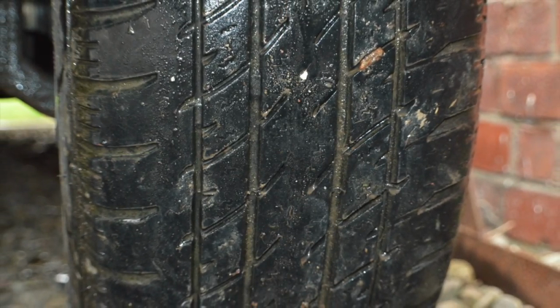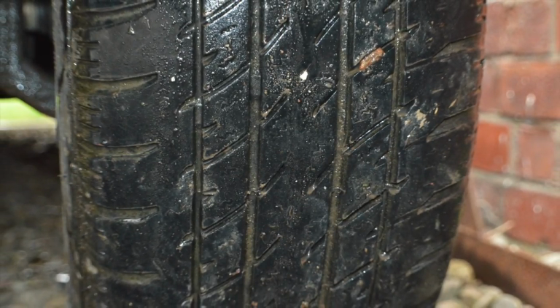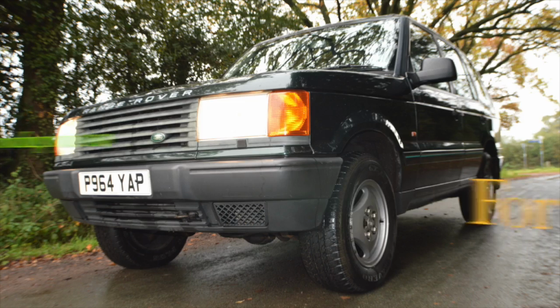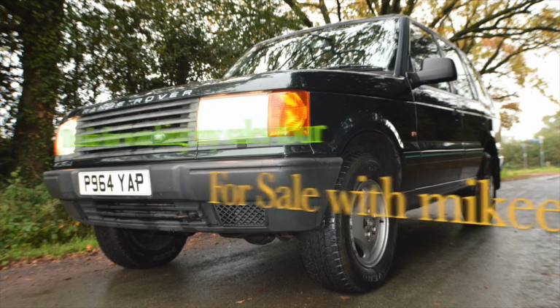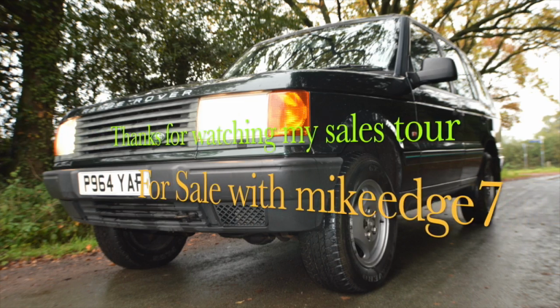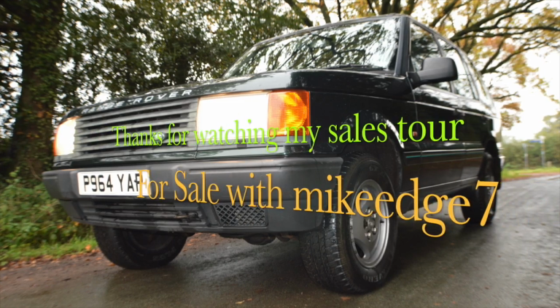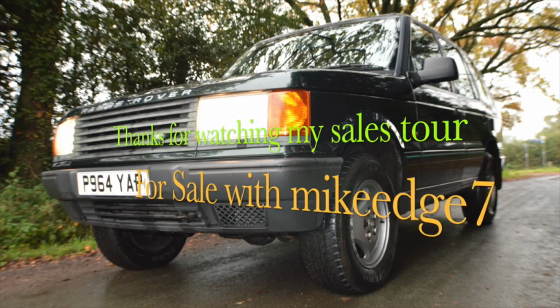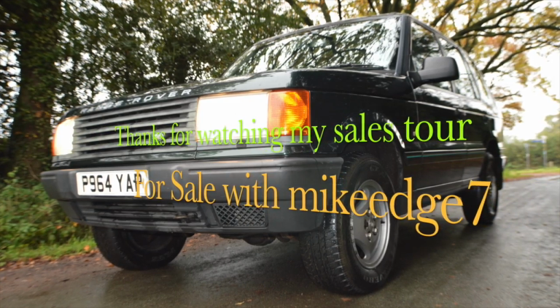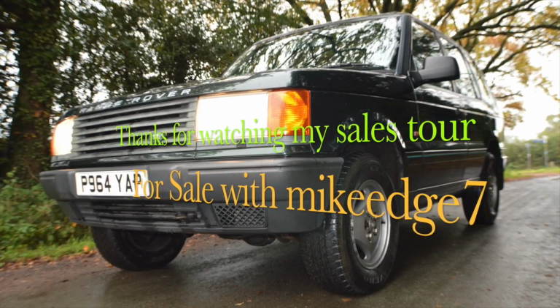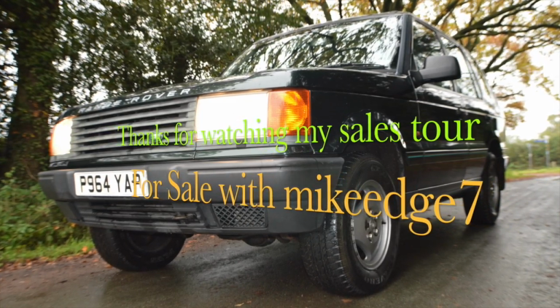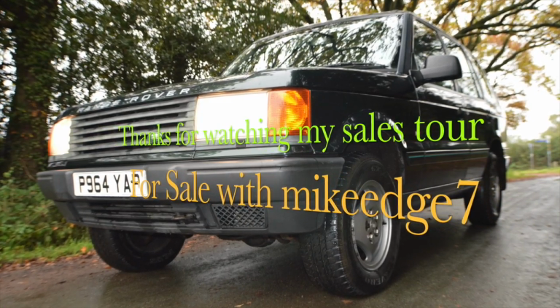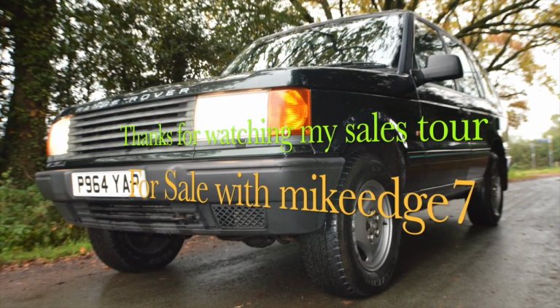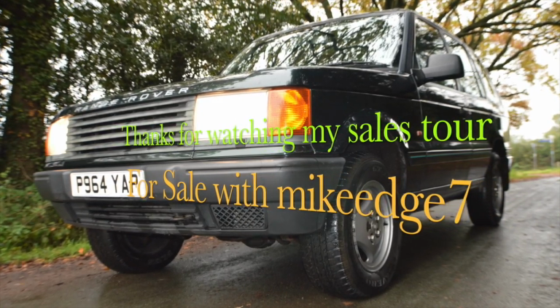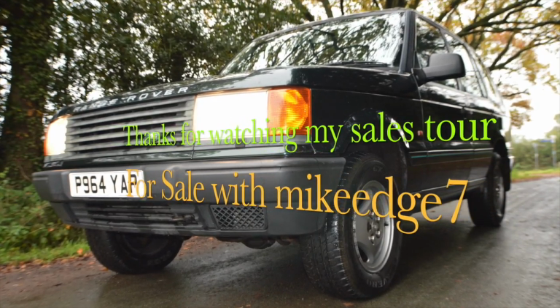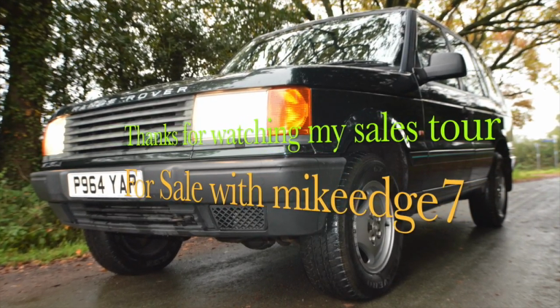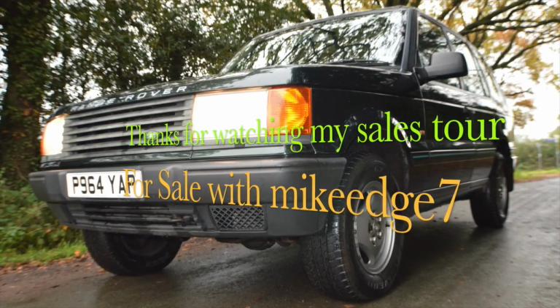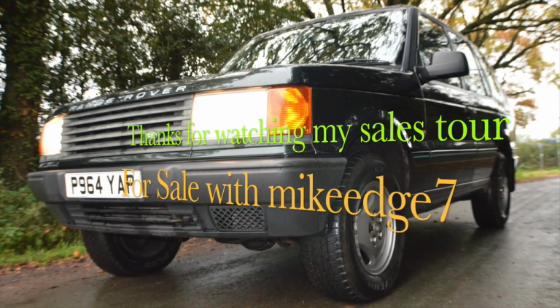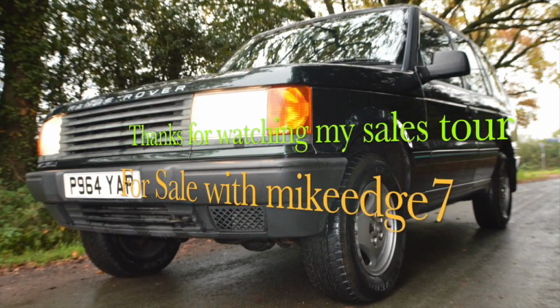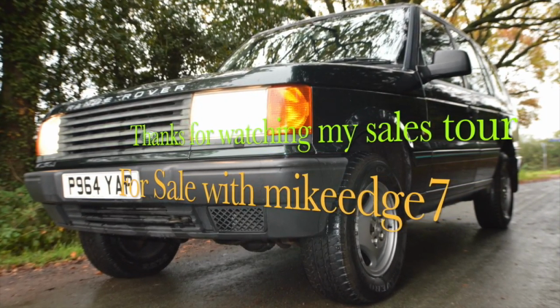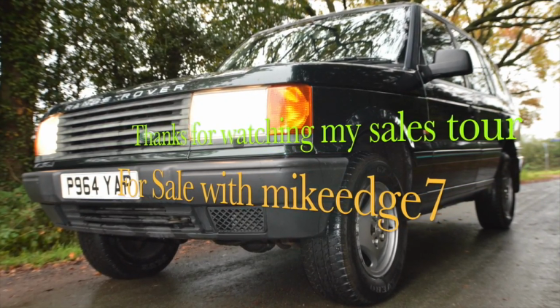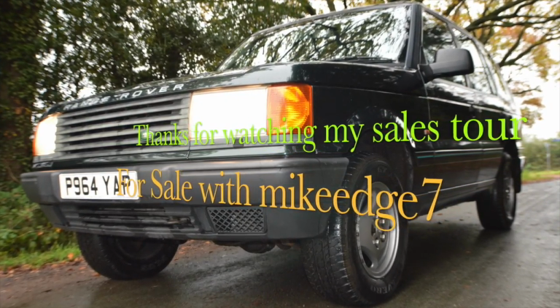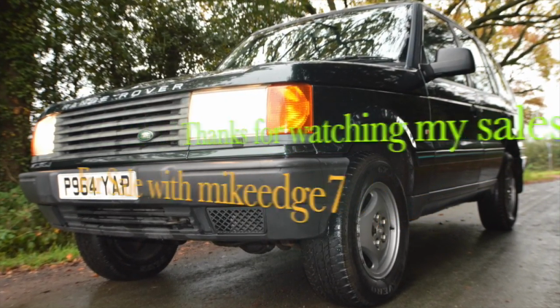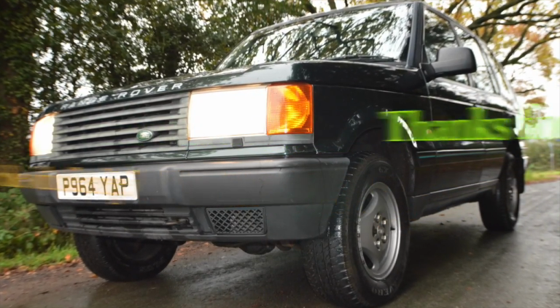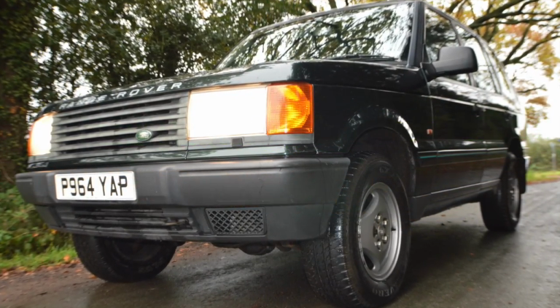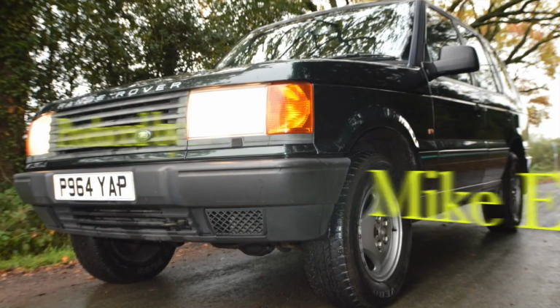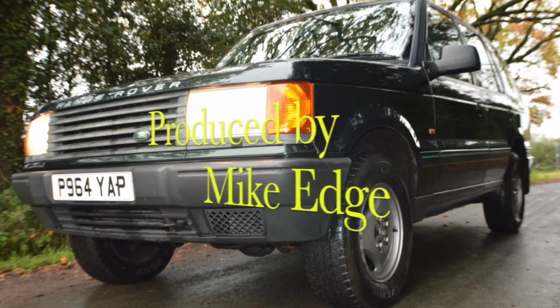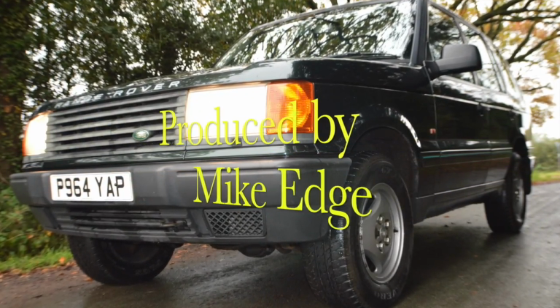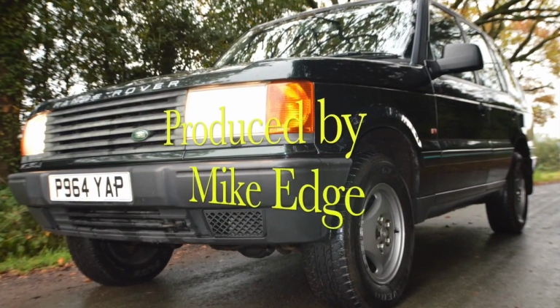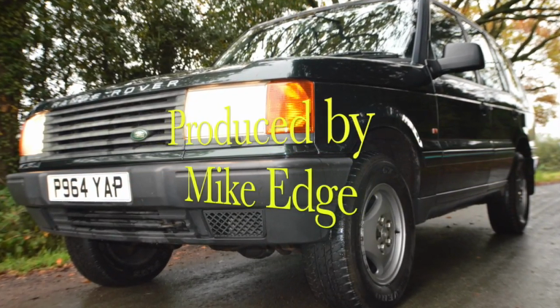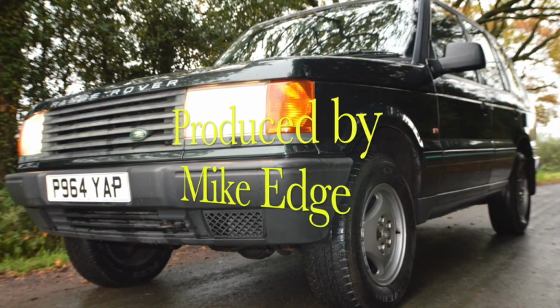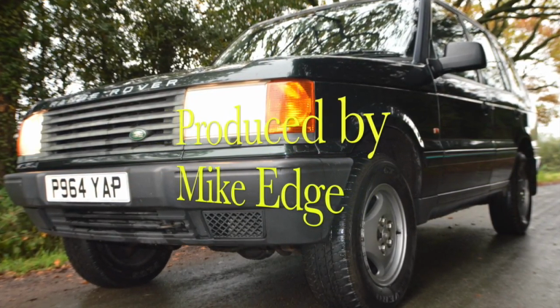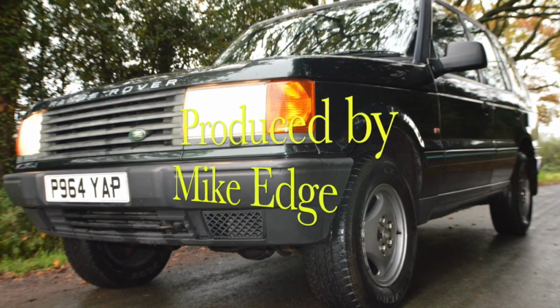Please take a look at my eBay sale. If I can do anything to help you, then I shall. Thanks very much for looking — I'll see you next time.